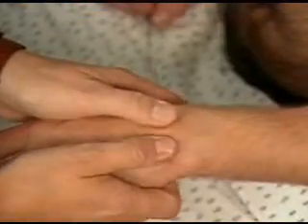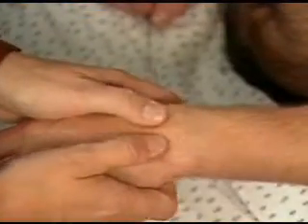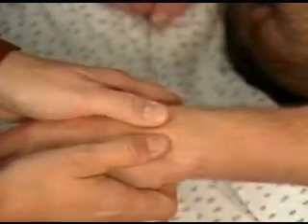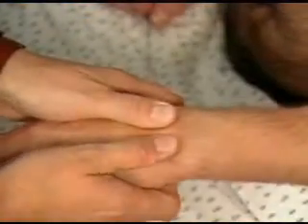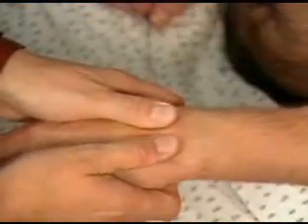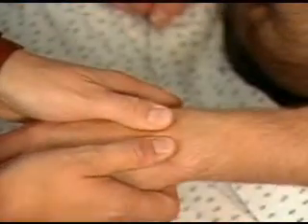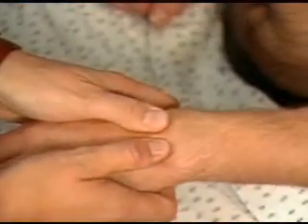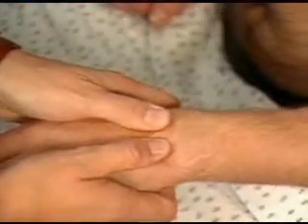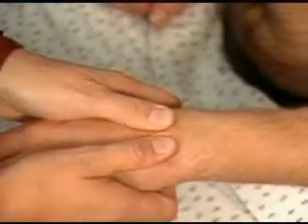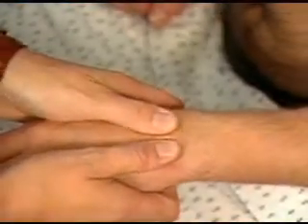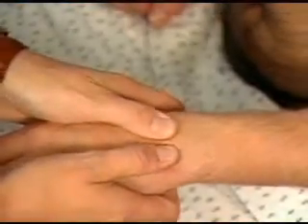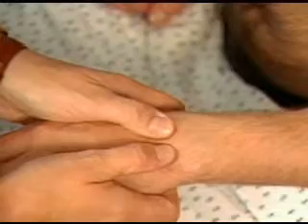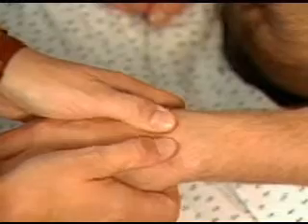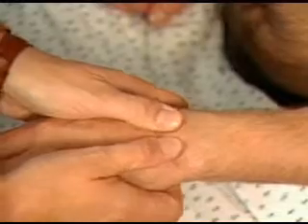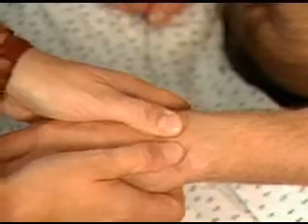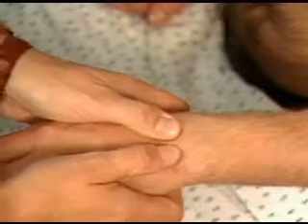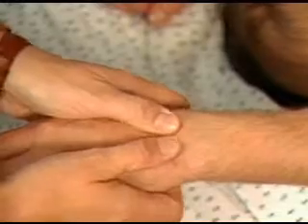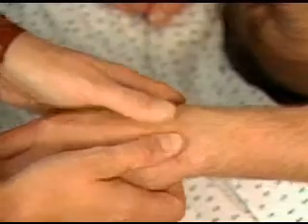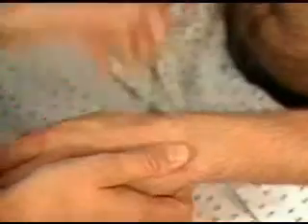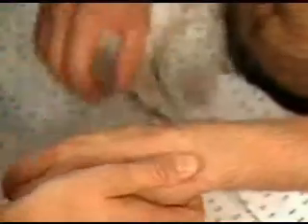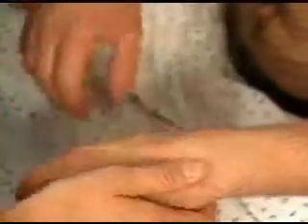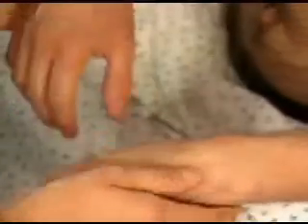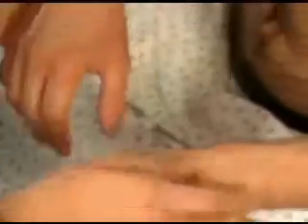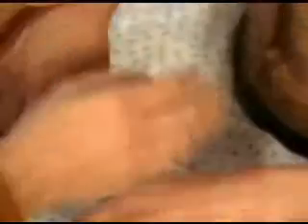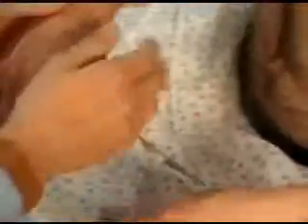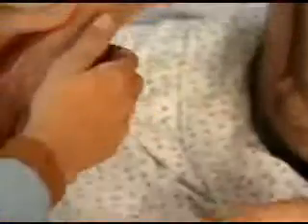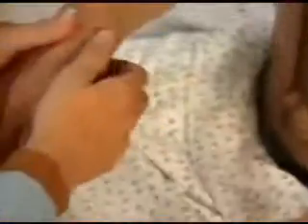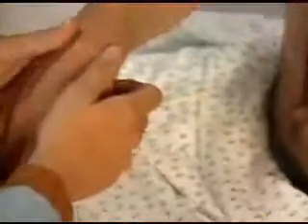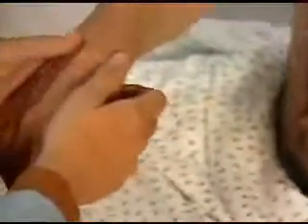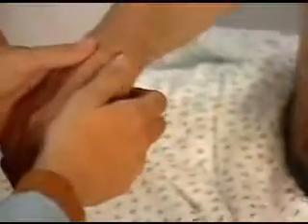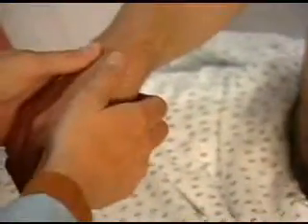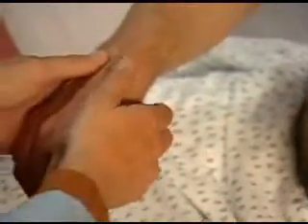Next, palpate each wrist joint with your thumbs on the dorsum of the wrist and your fingers beneath it.